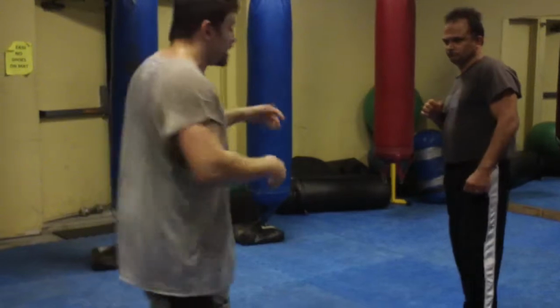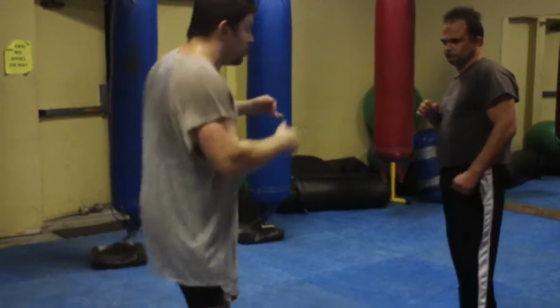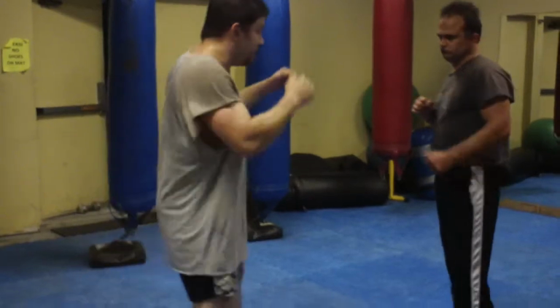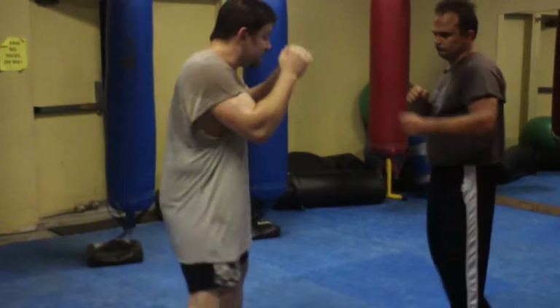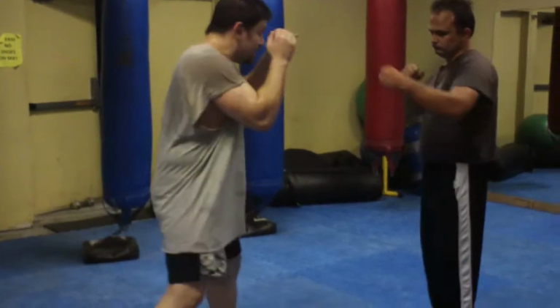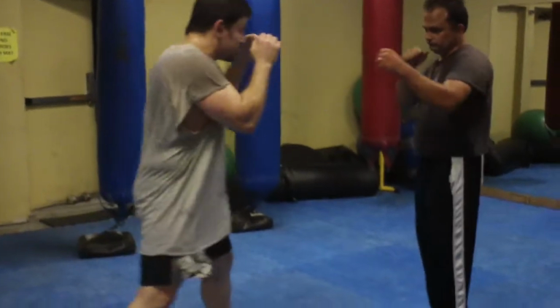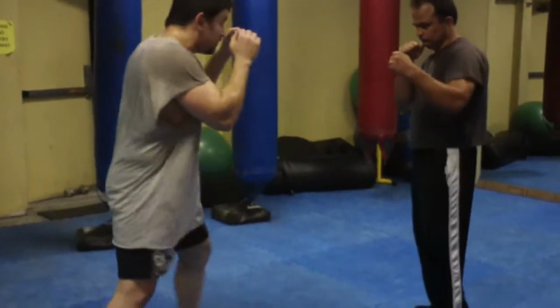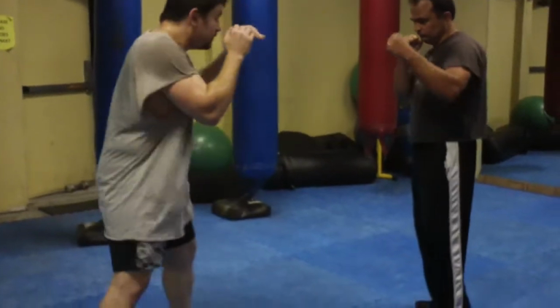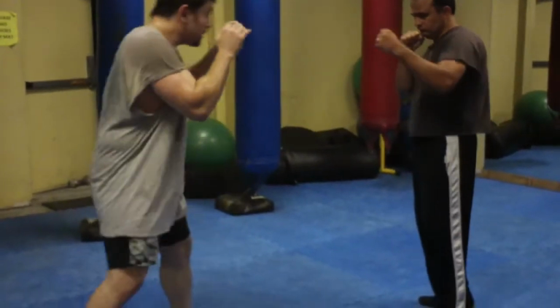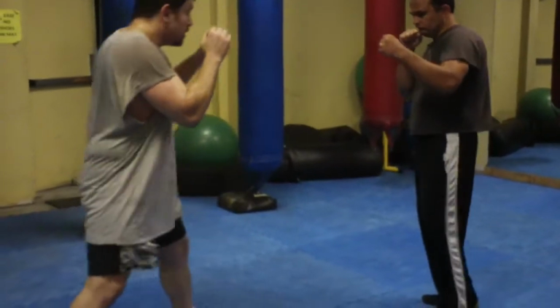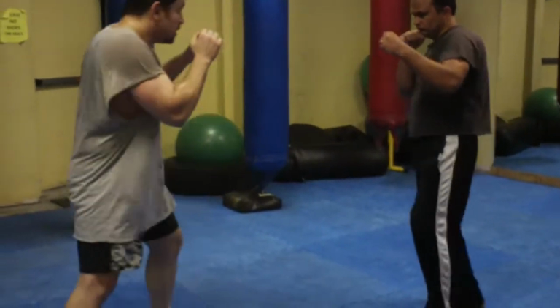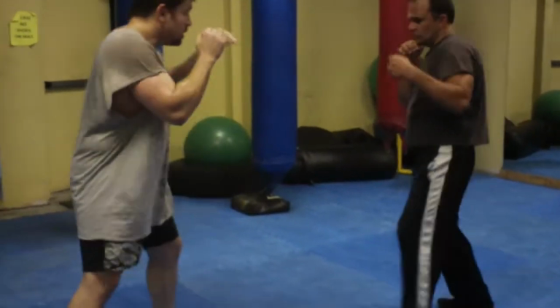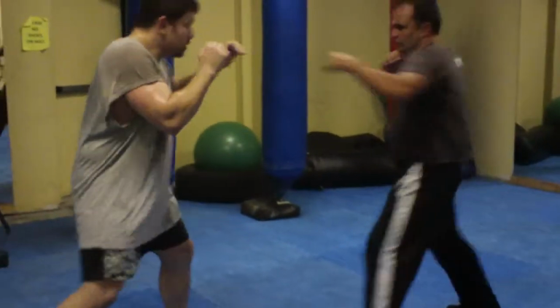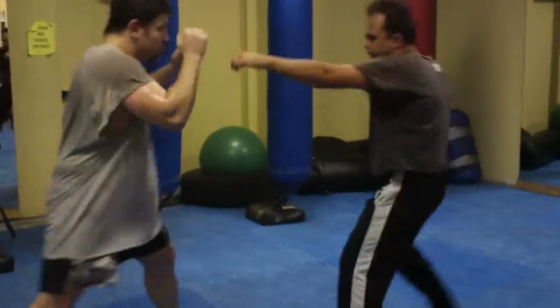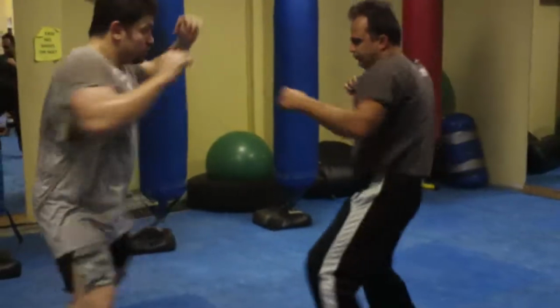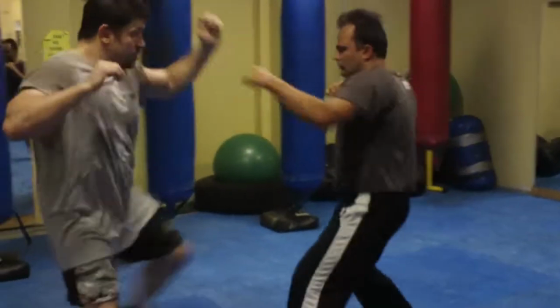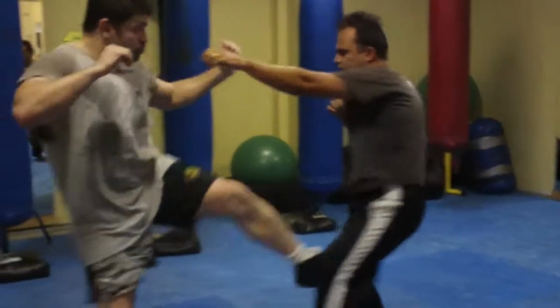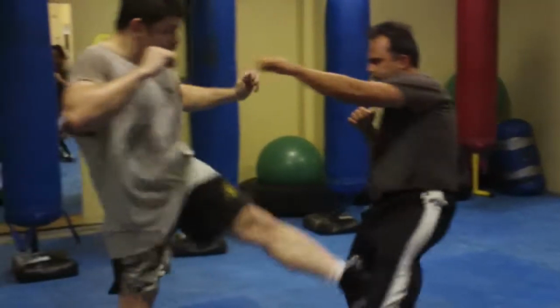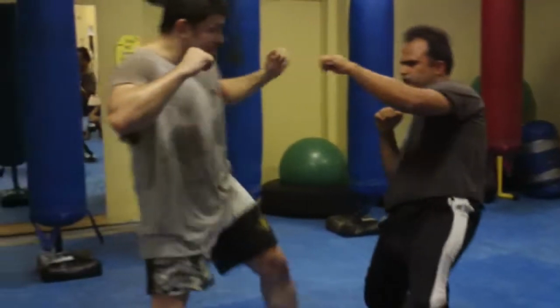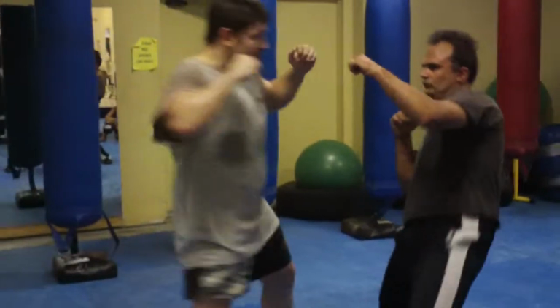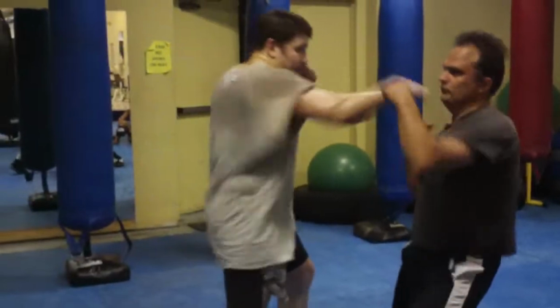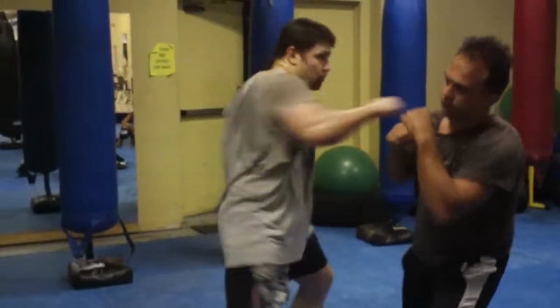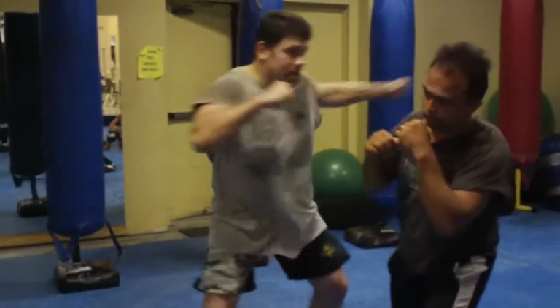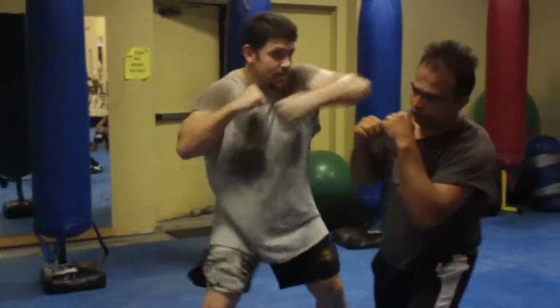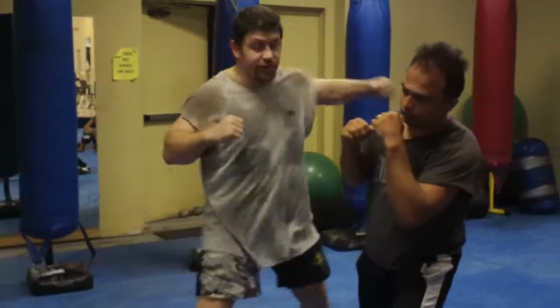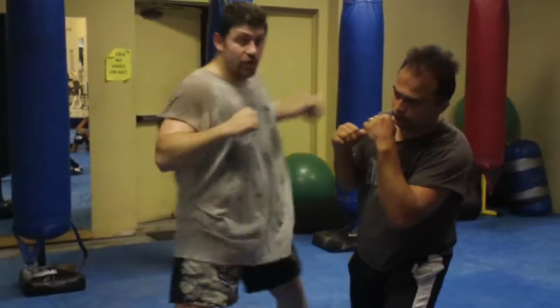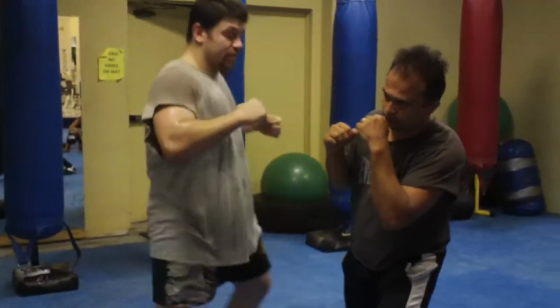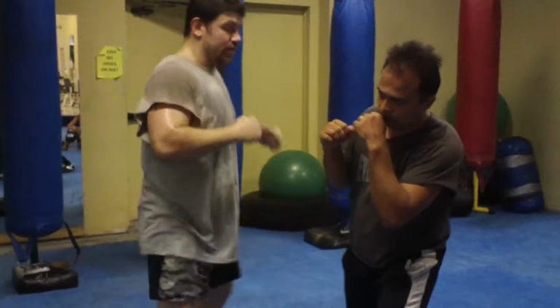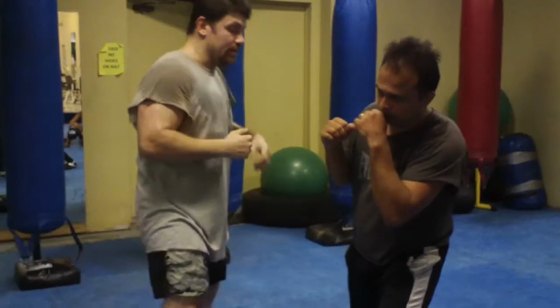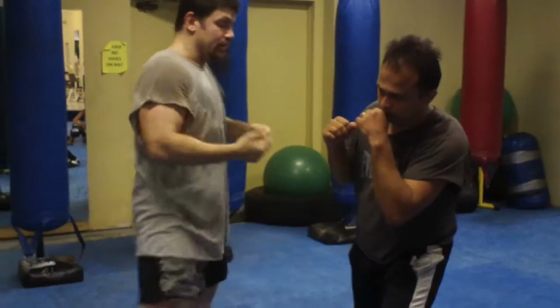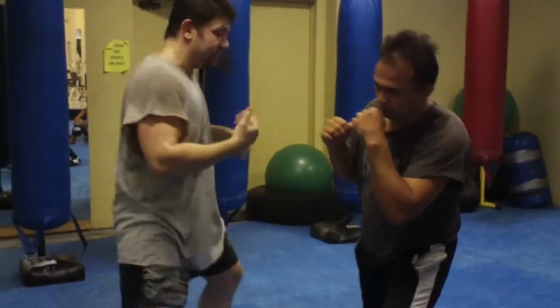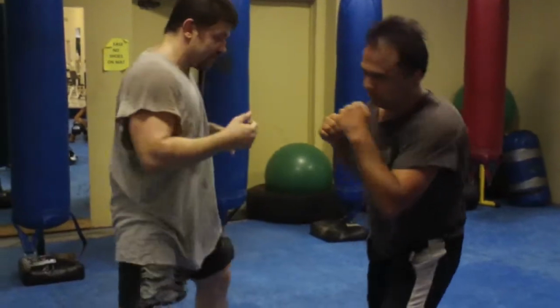Second one: inside leg sweep. Right hand, left hook. Come low.